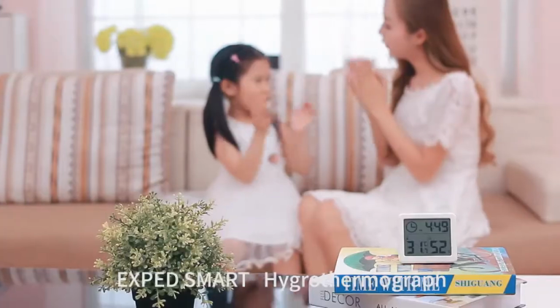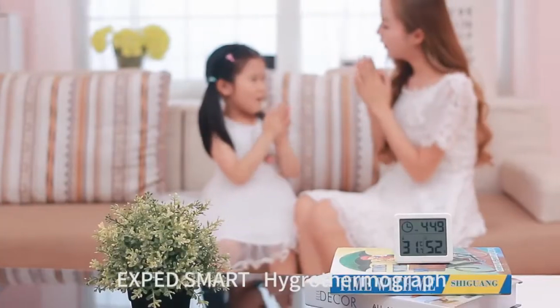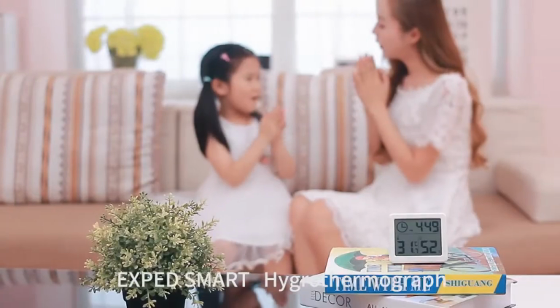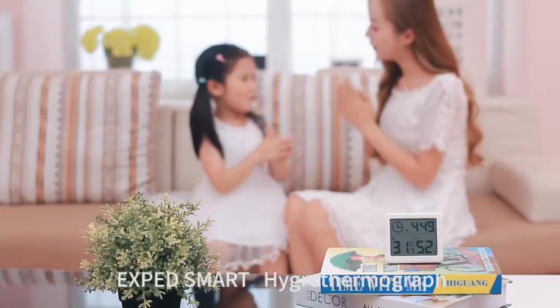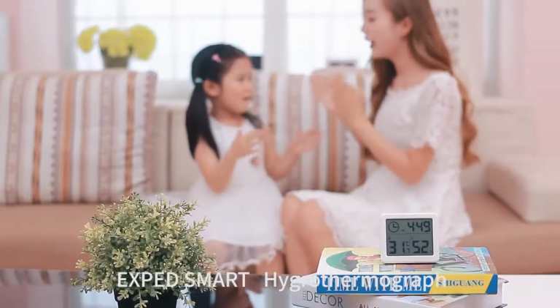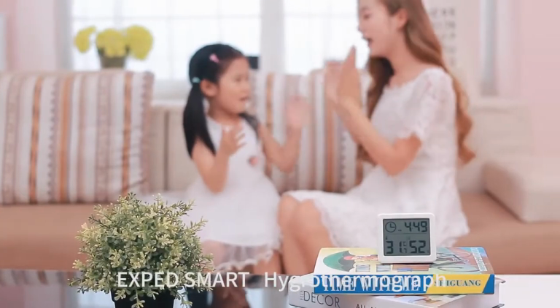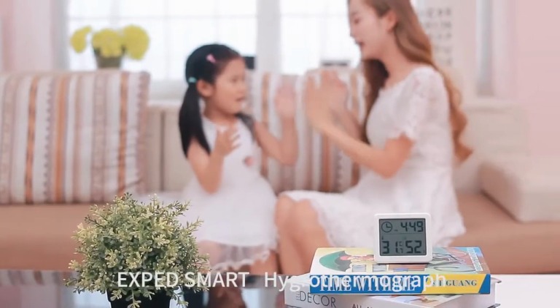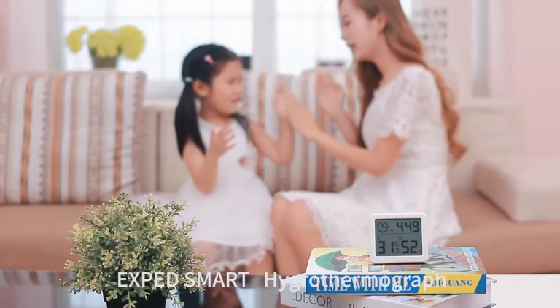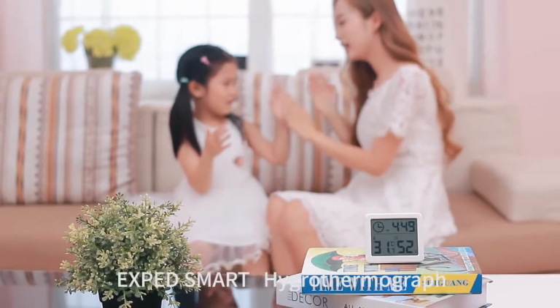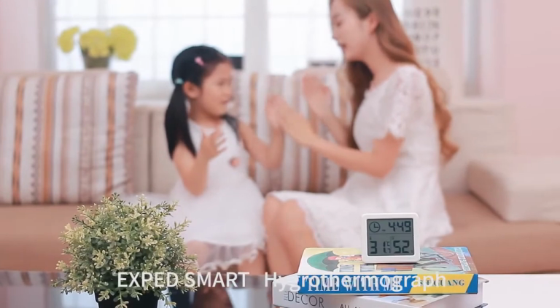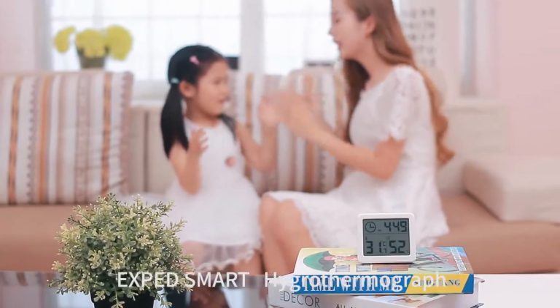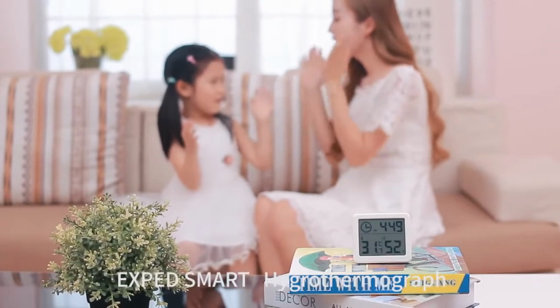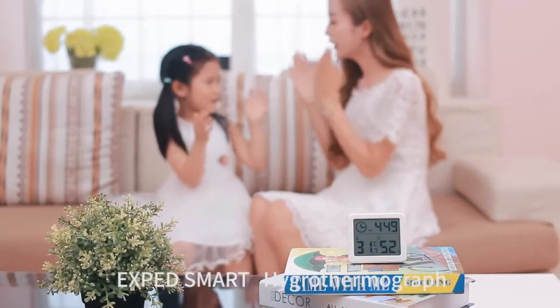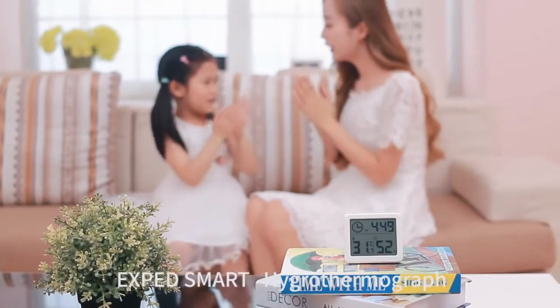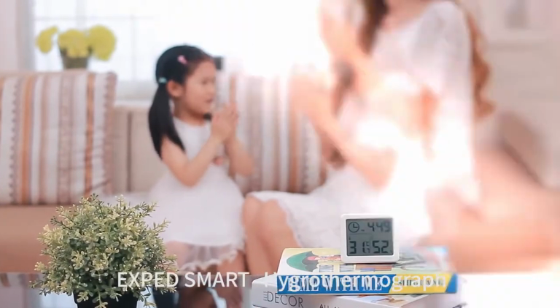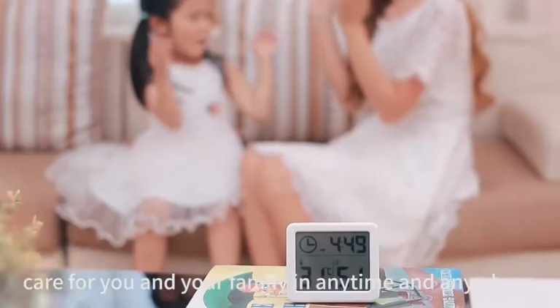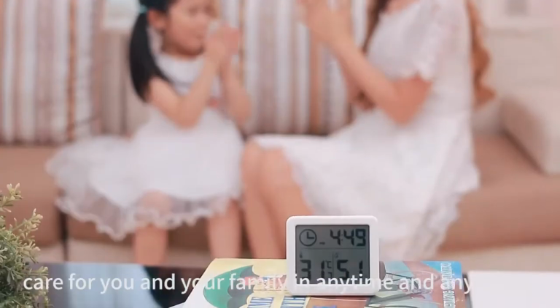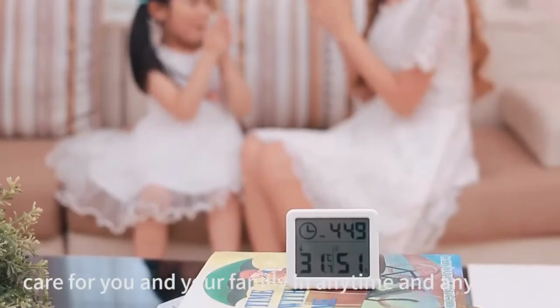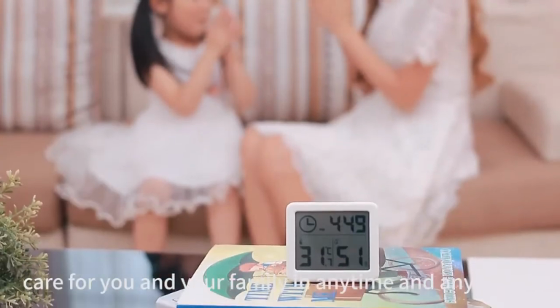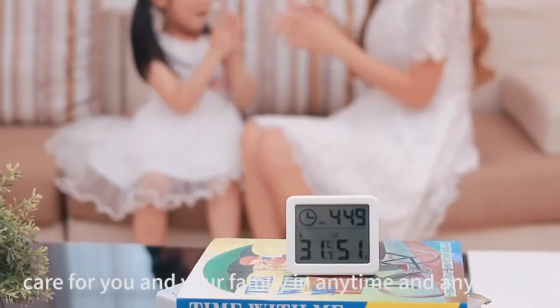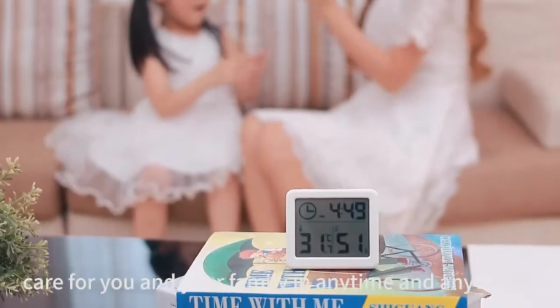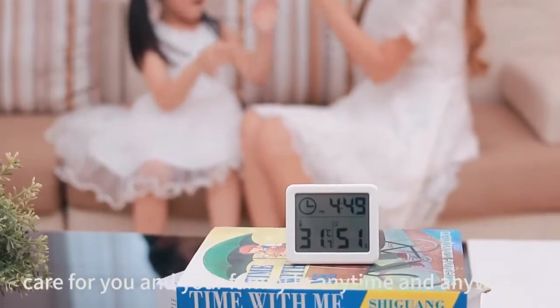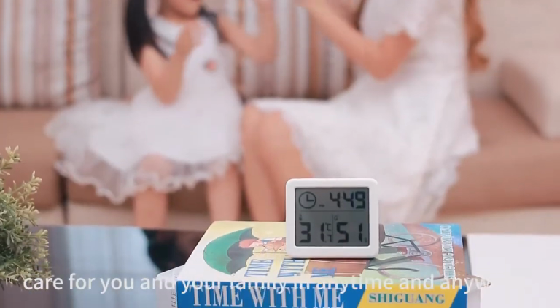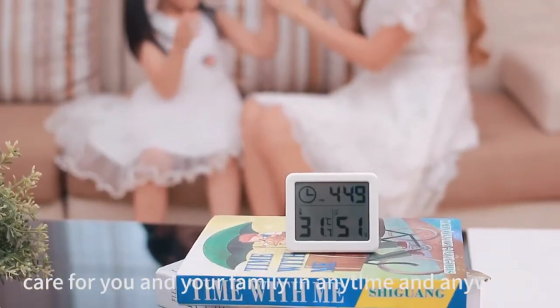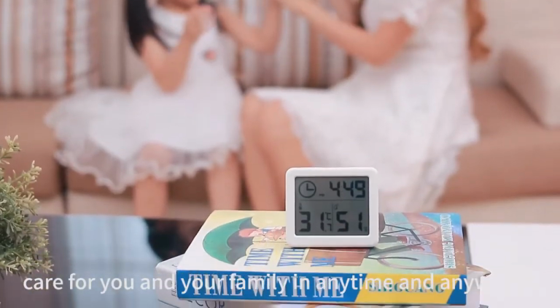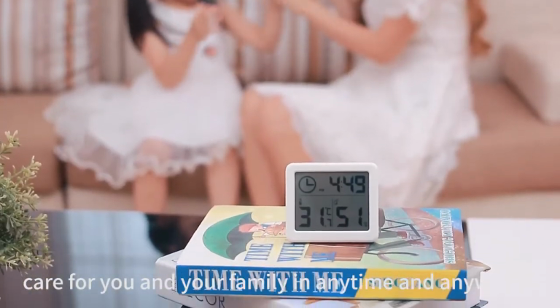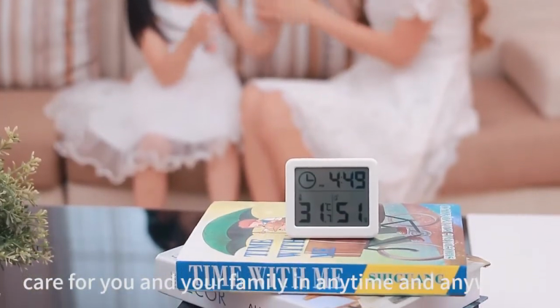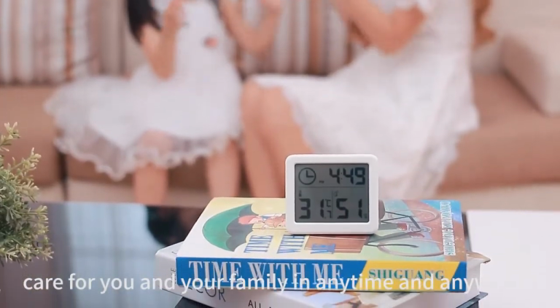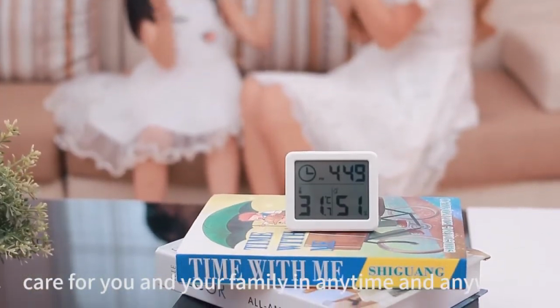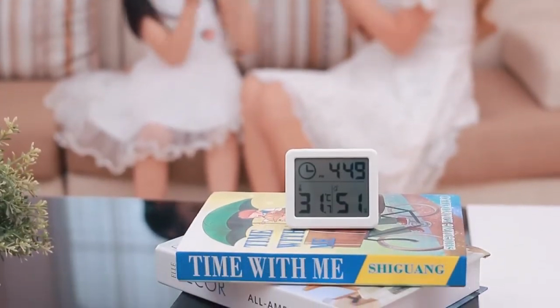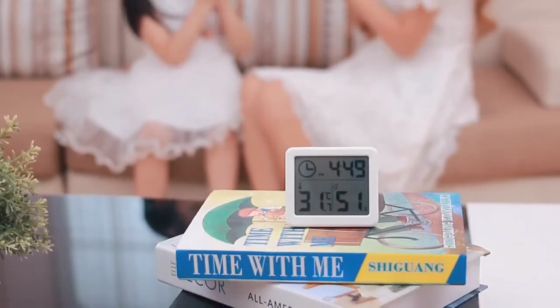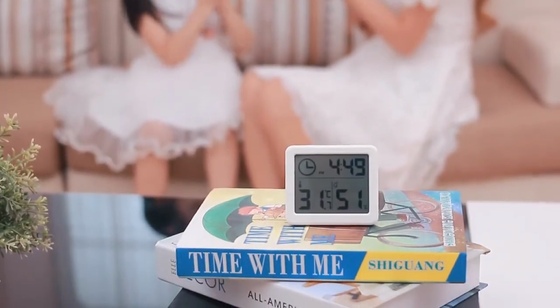Ixt Smart Hike Rothermograph — care for you and your family at any time and anywhere.